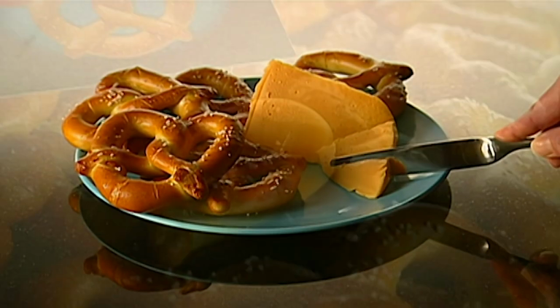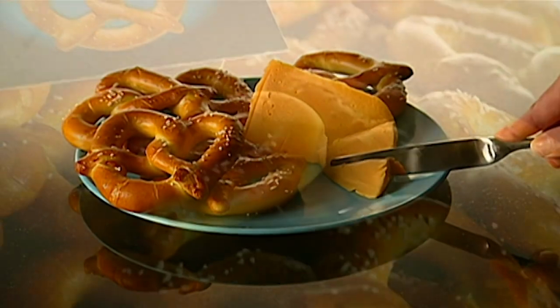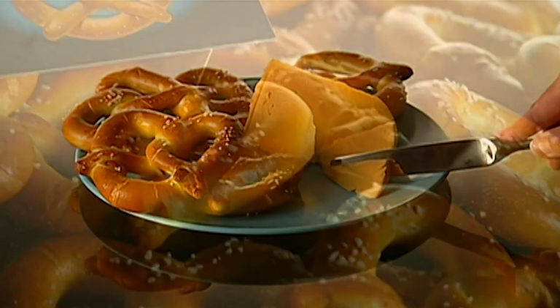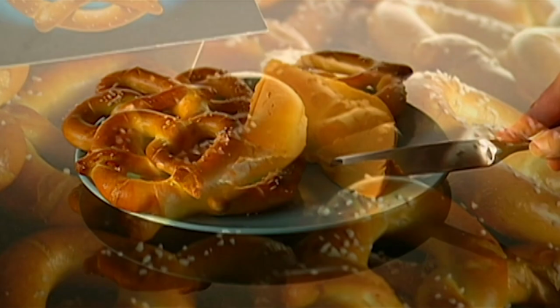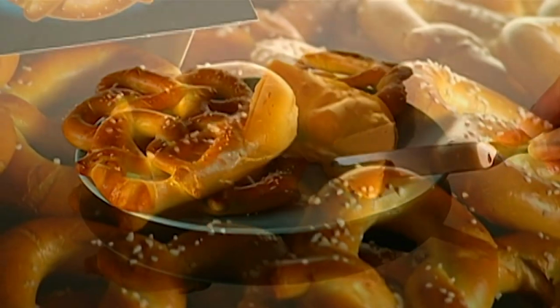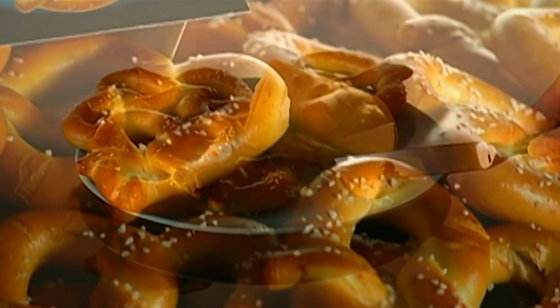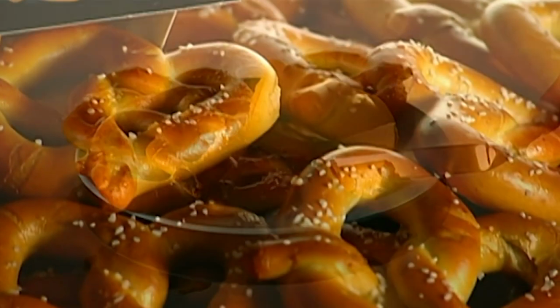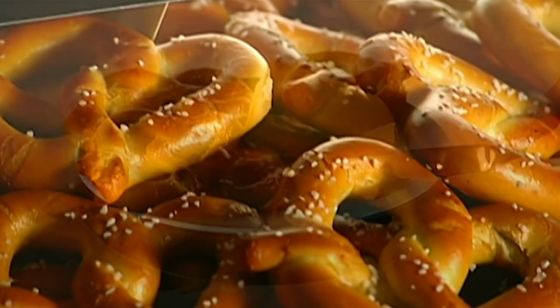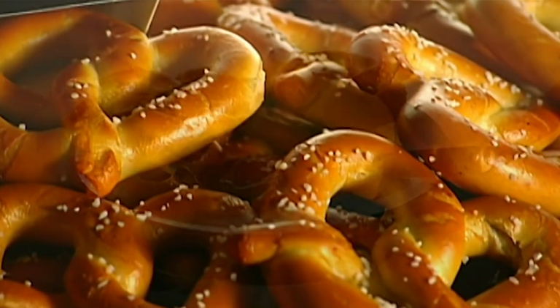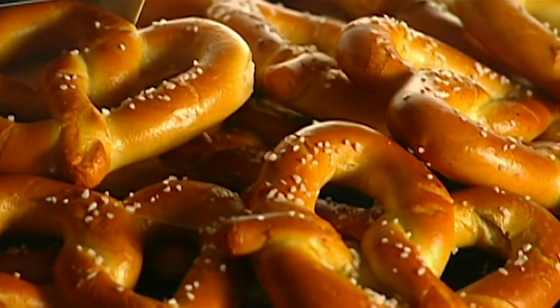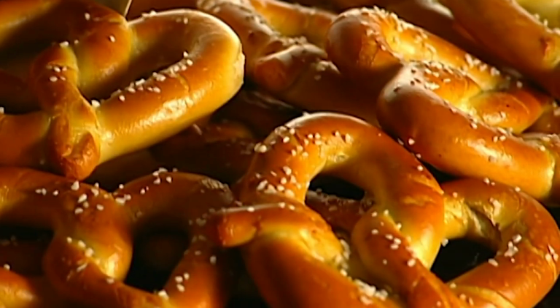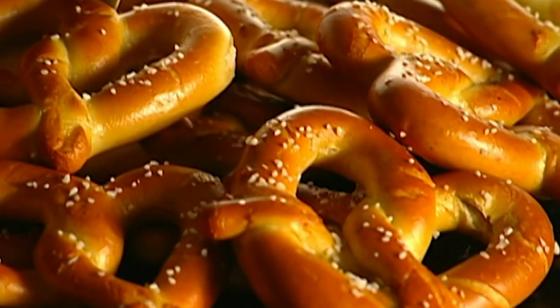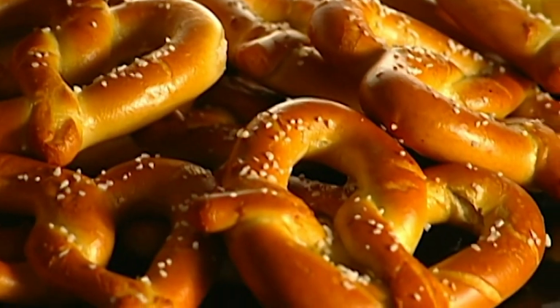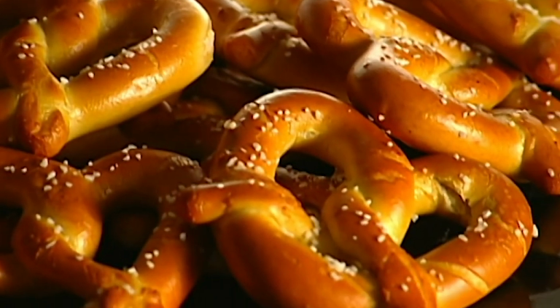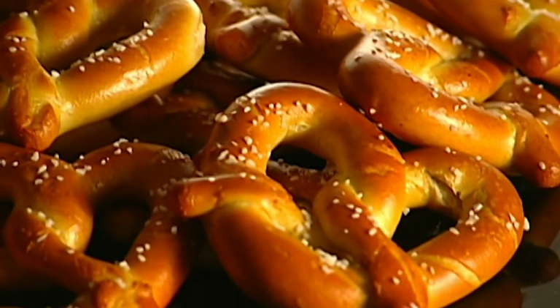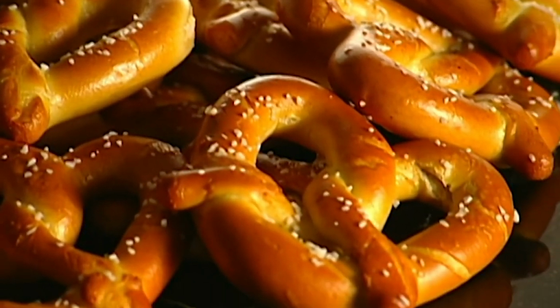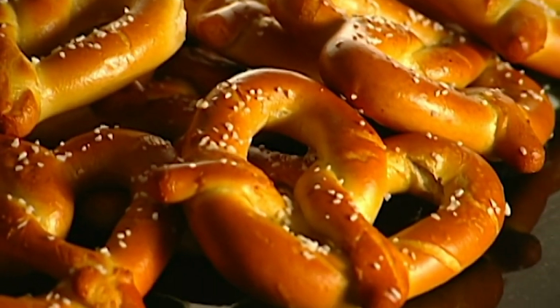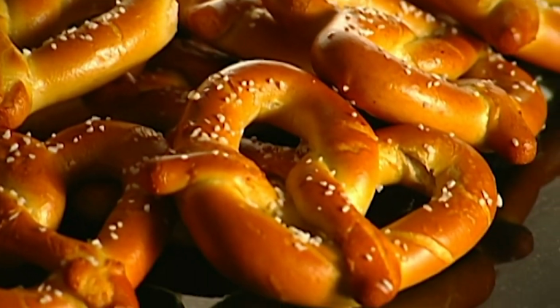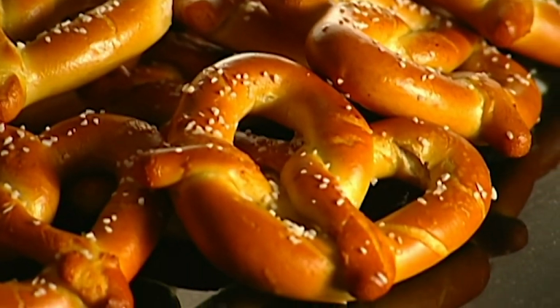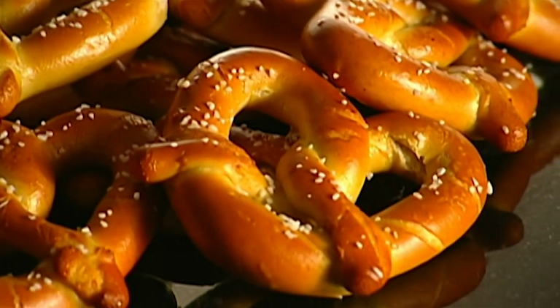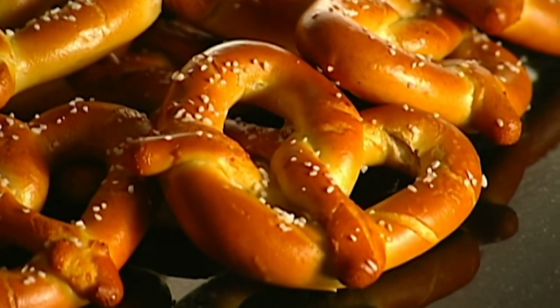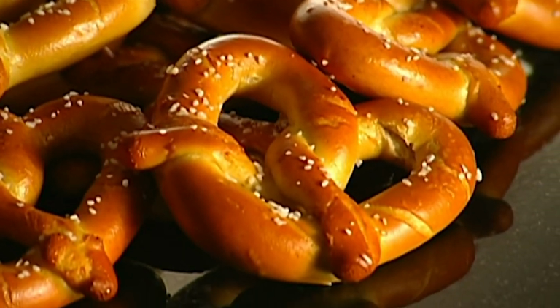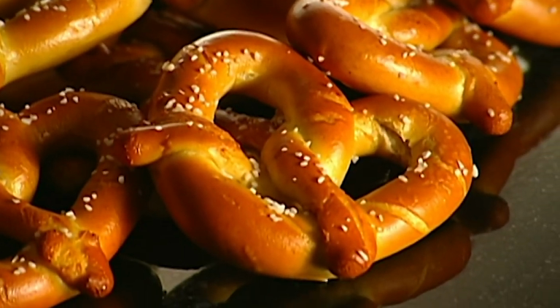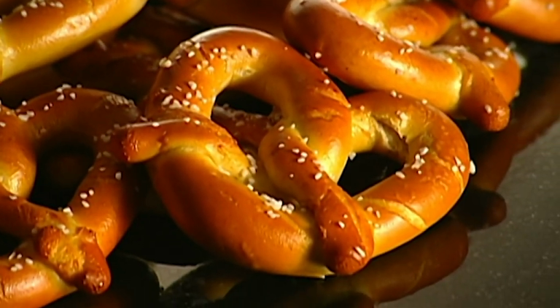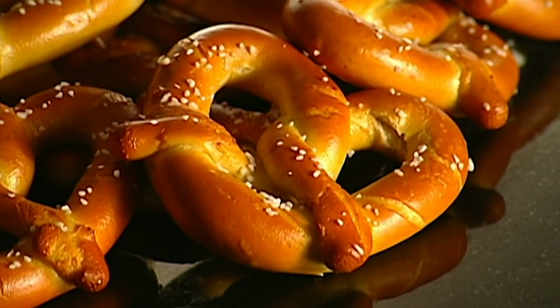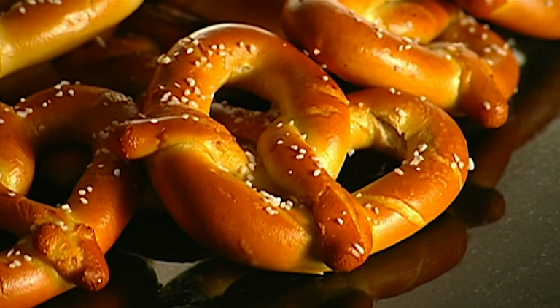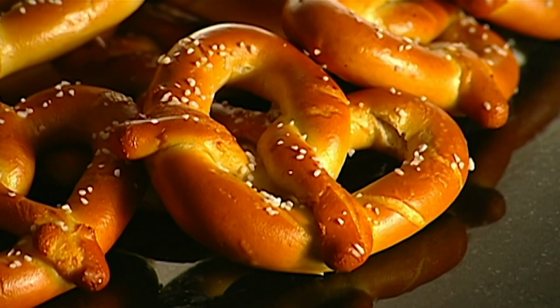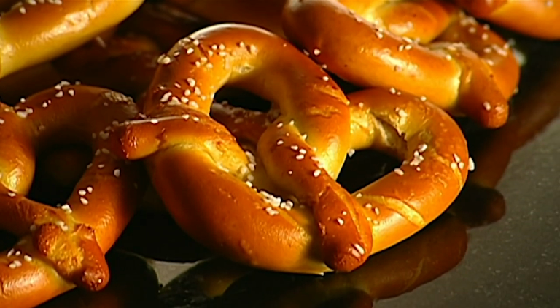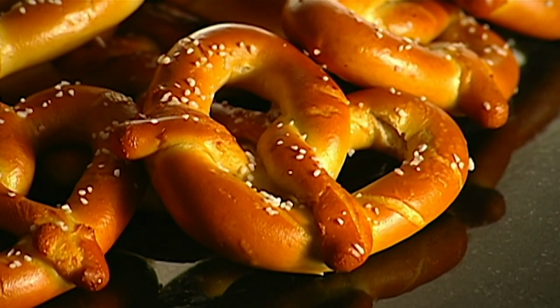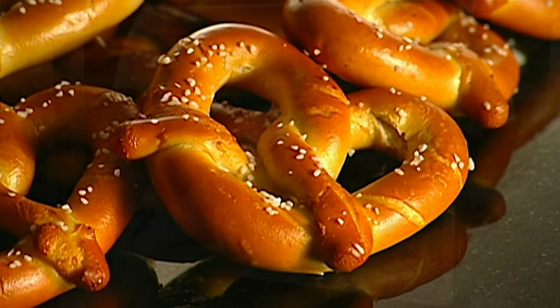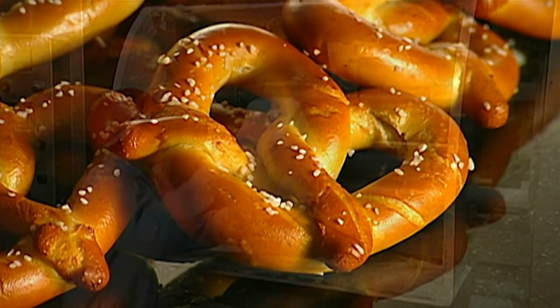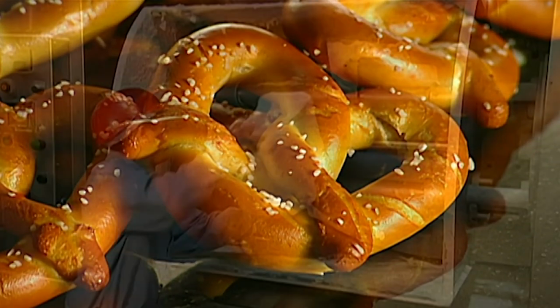Although hard pretzels are more common, this company makes the more traditional, soft-baked ones.